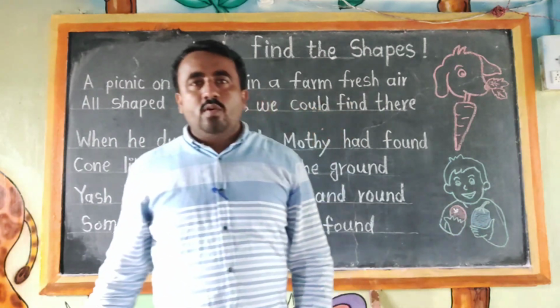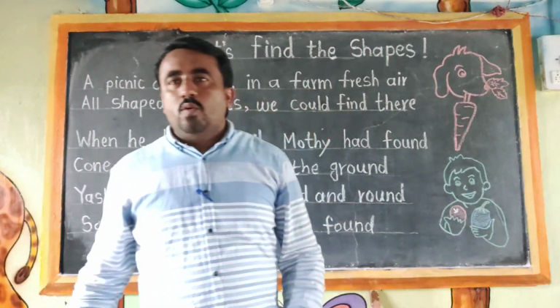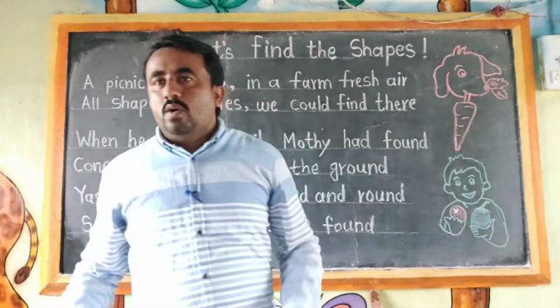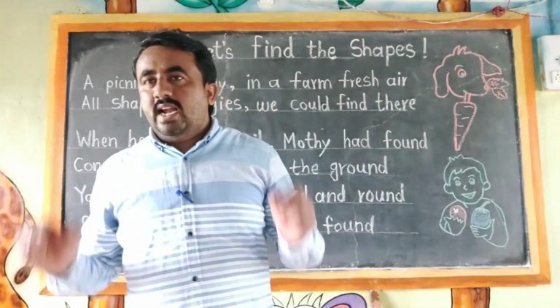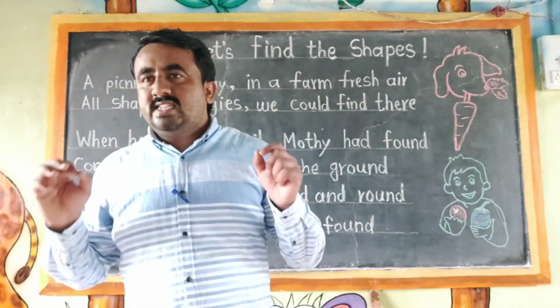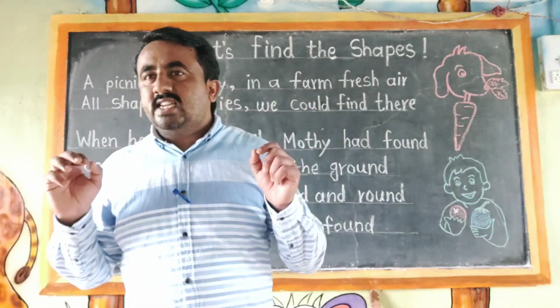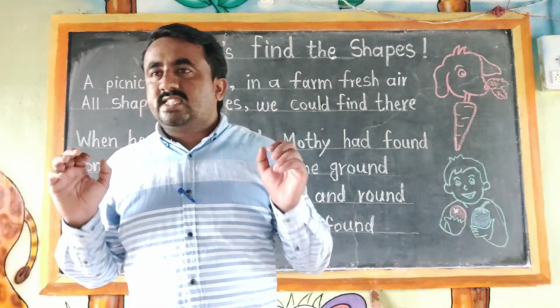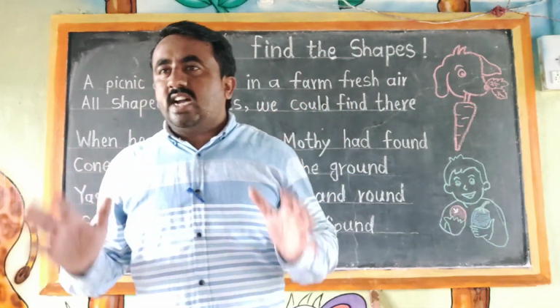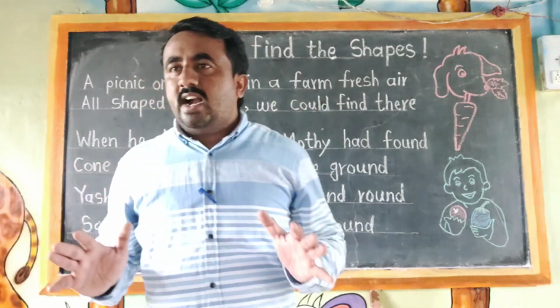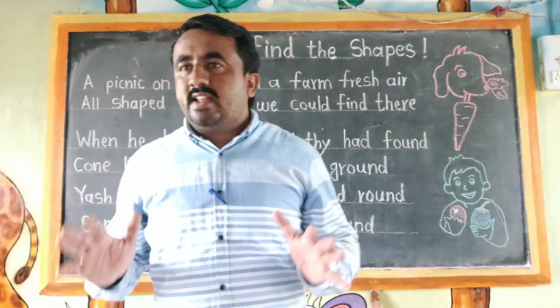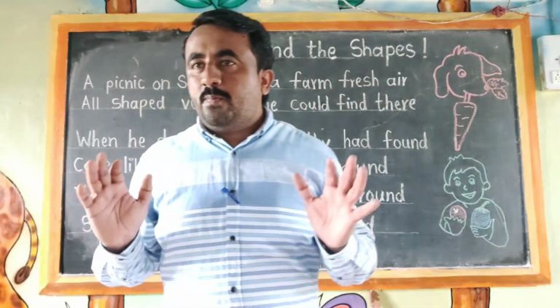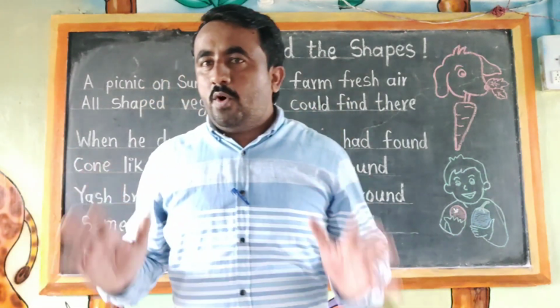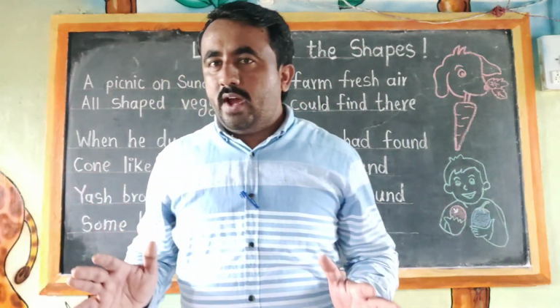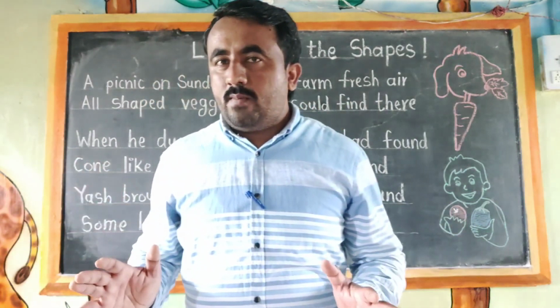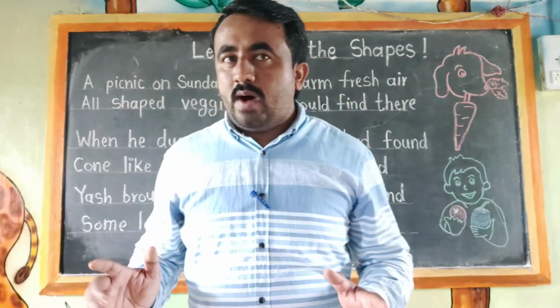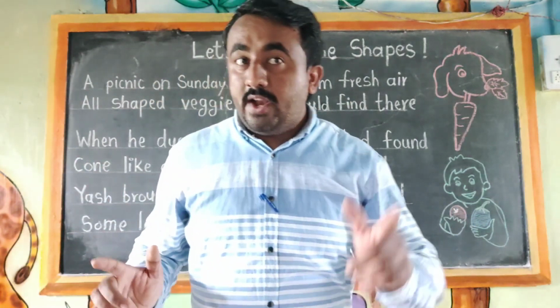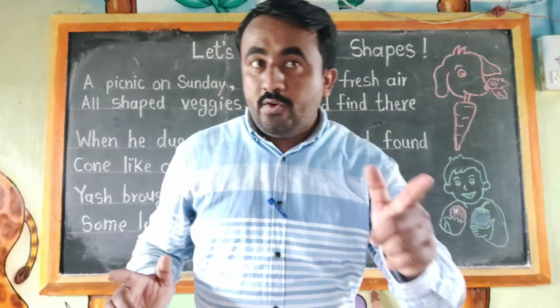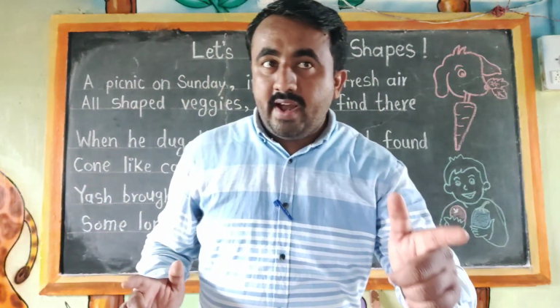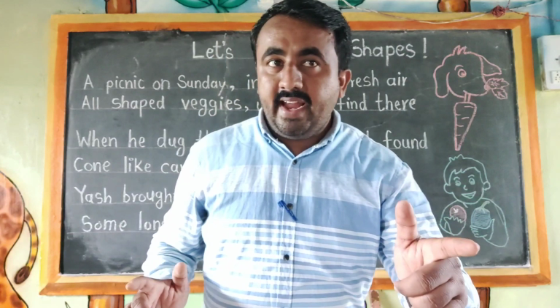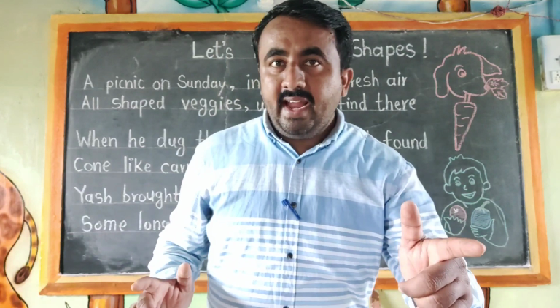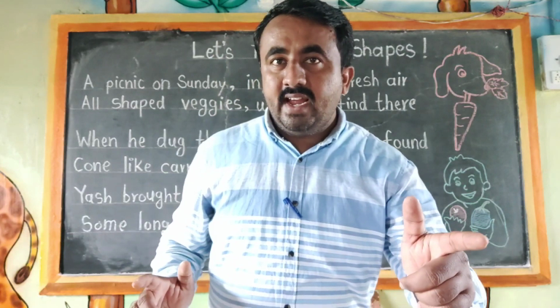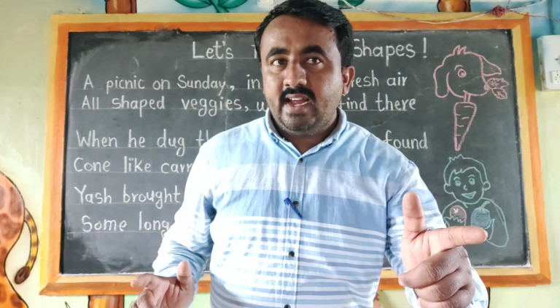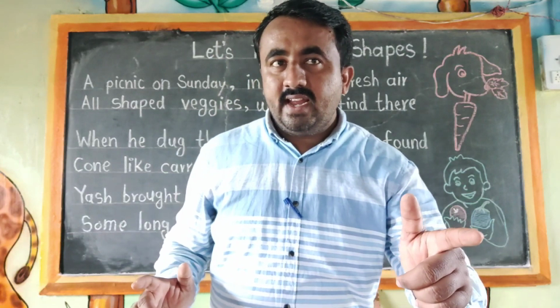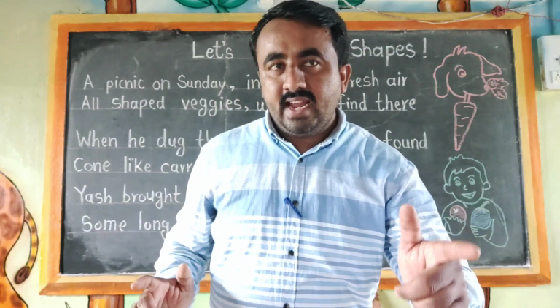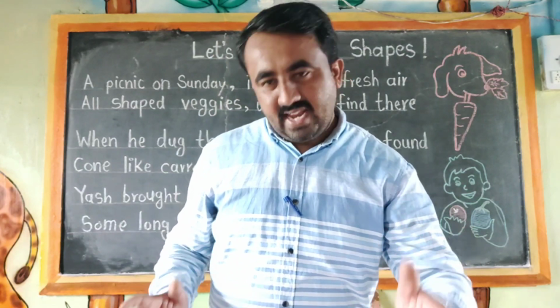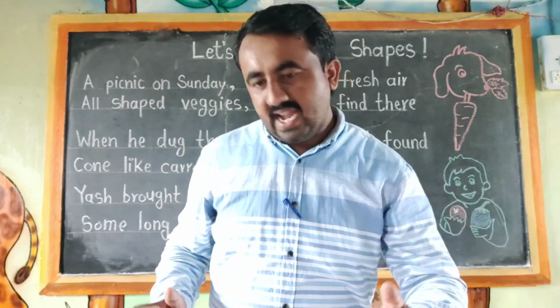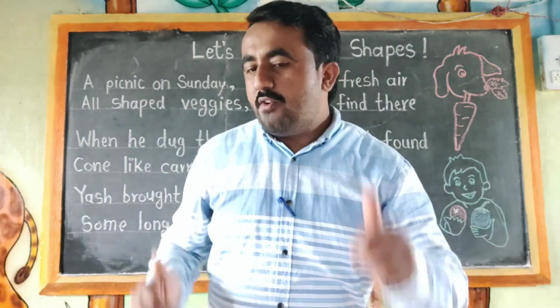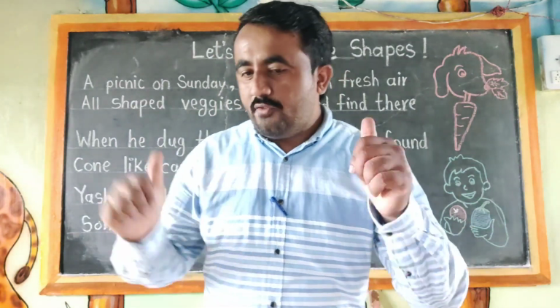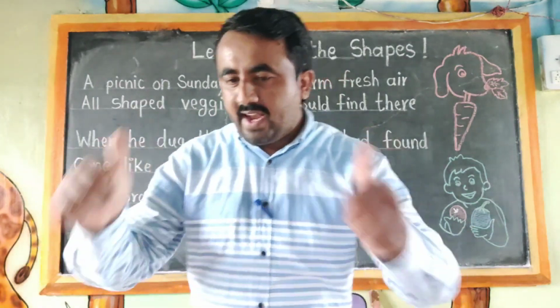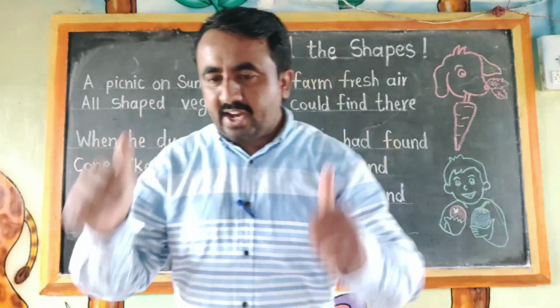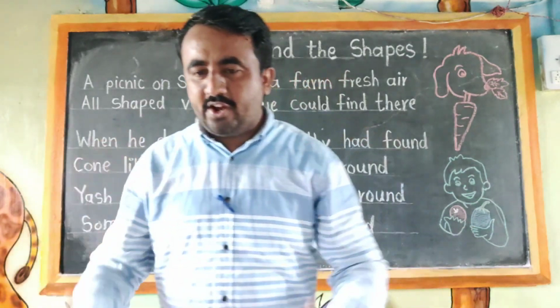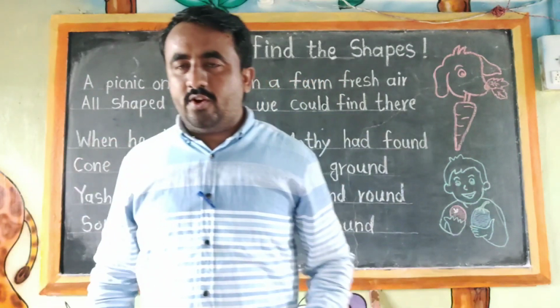Let's start the poem. Are you ready? Yes. Very good.